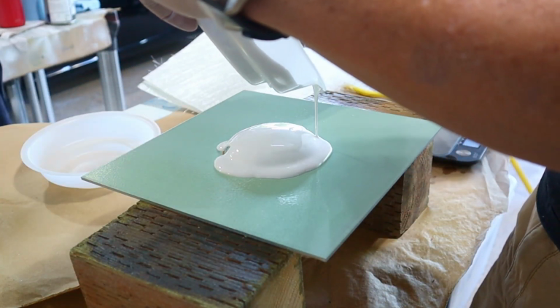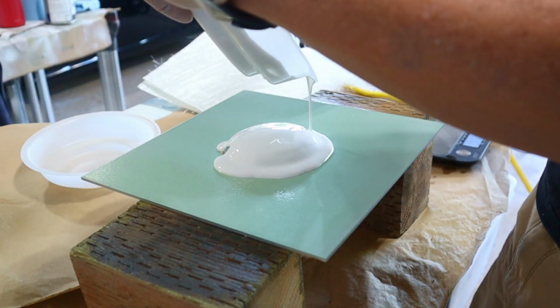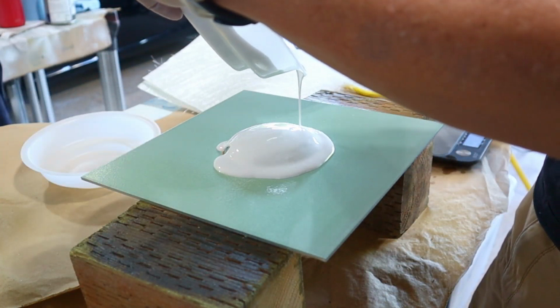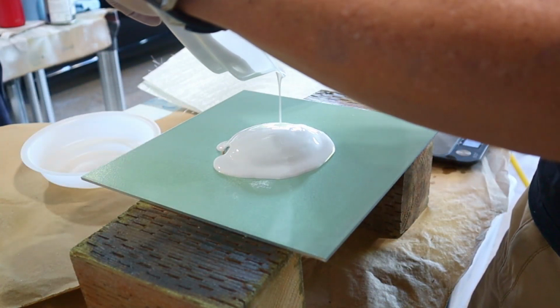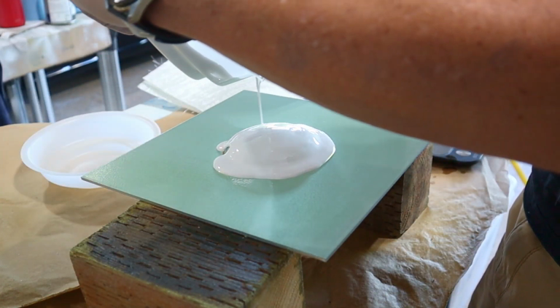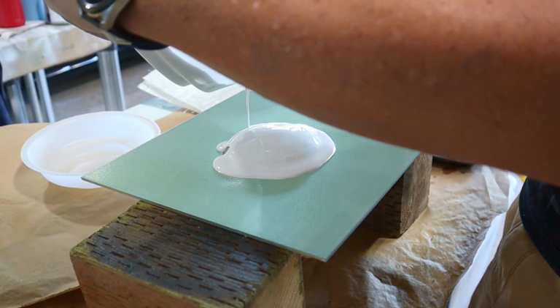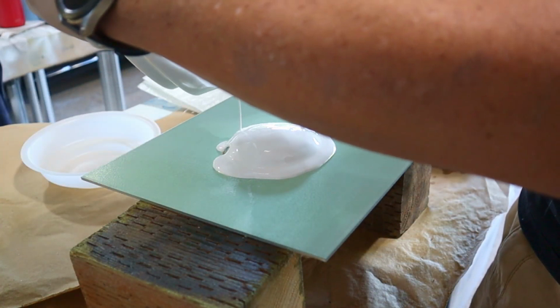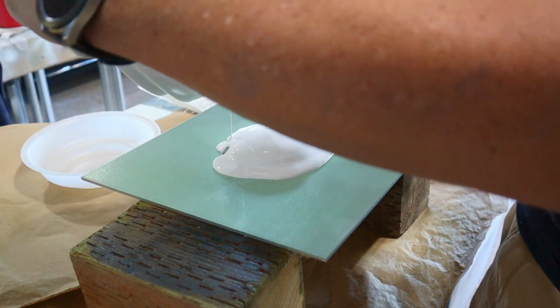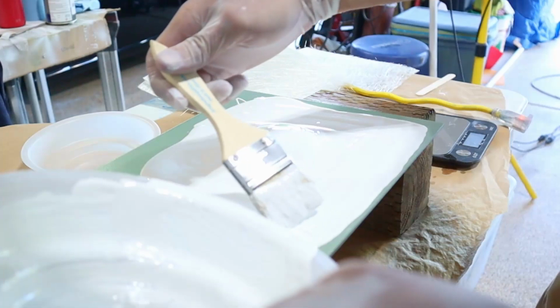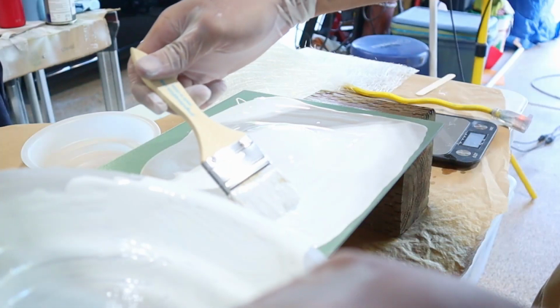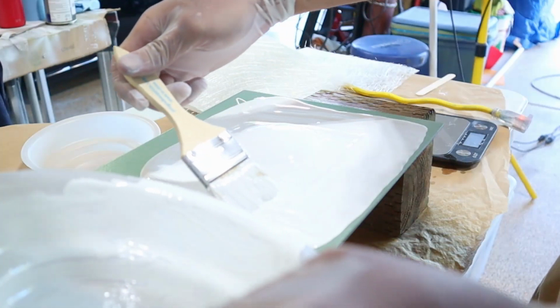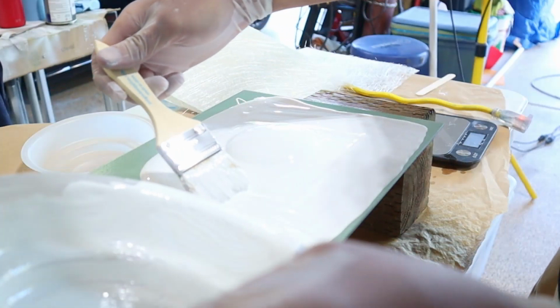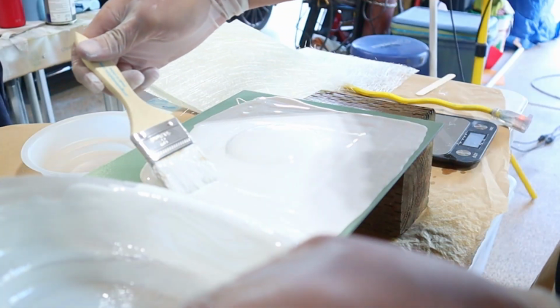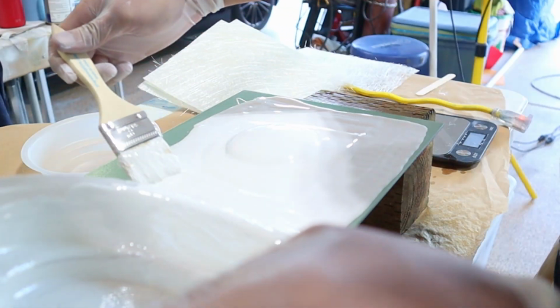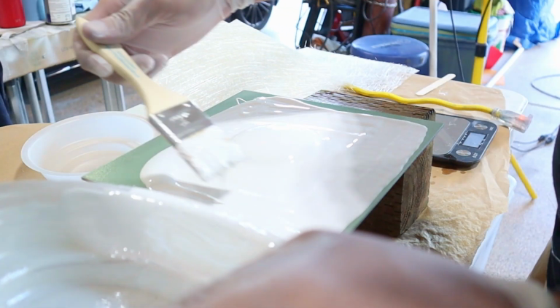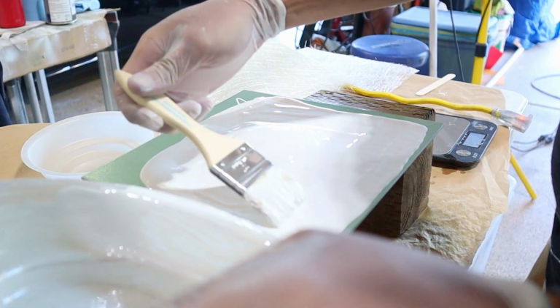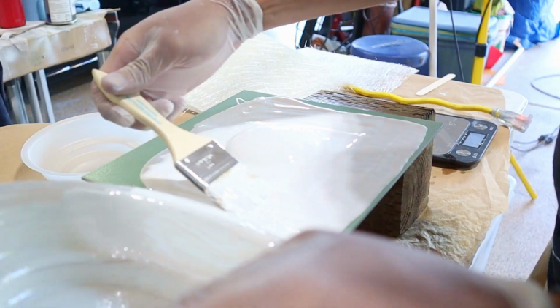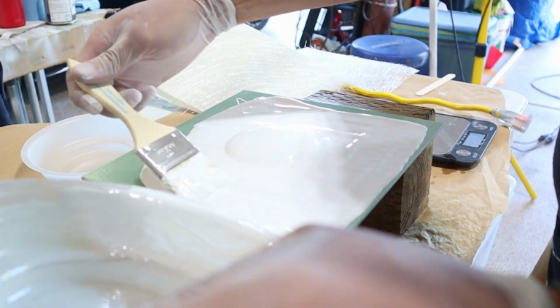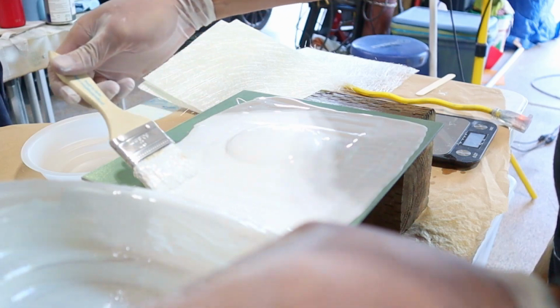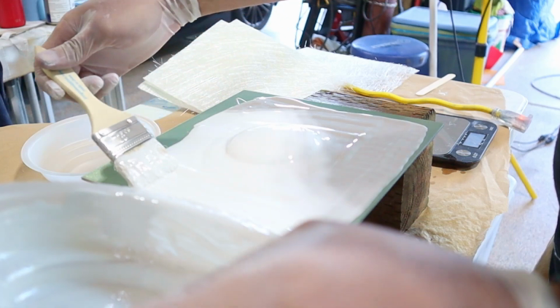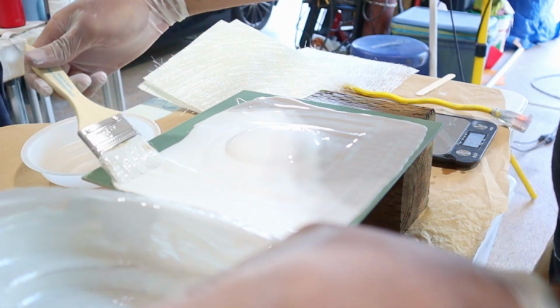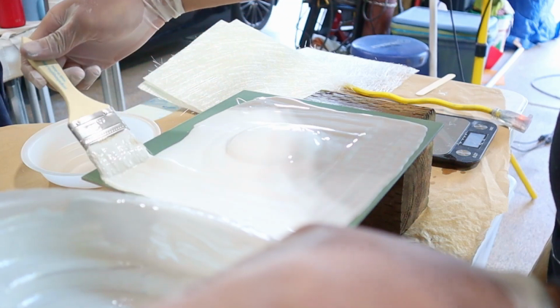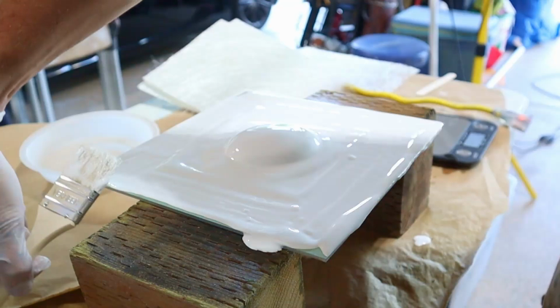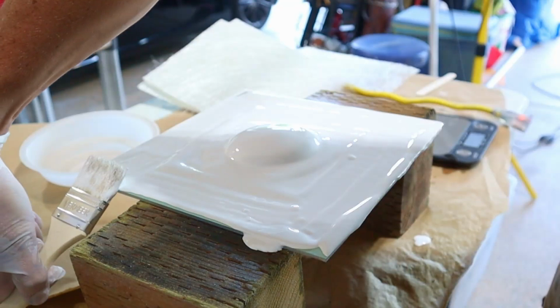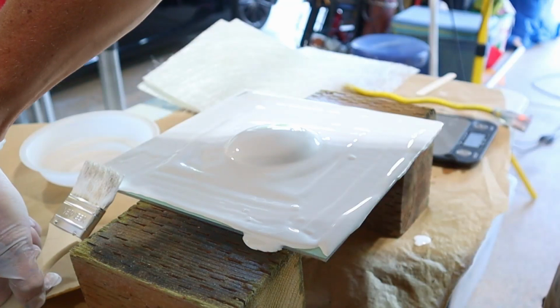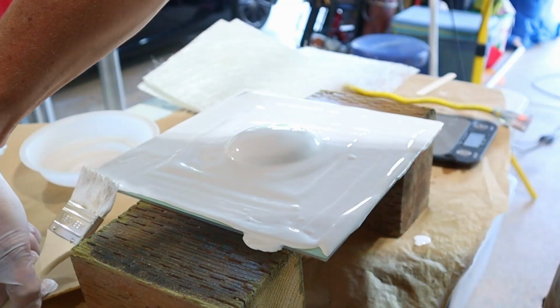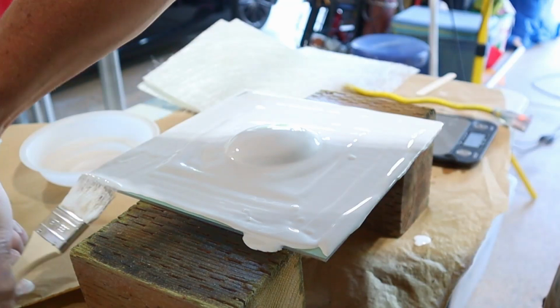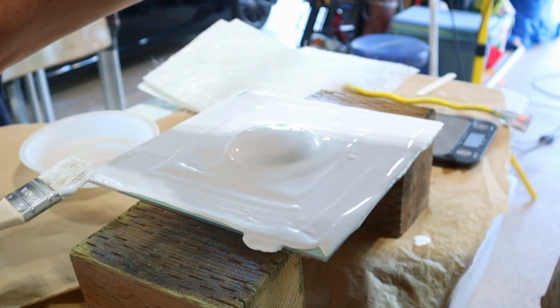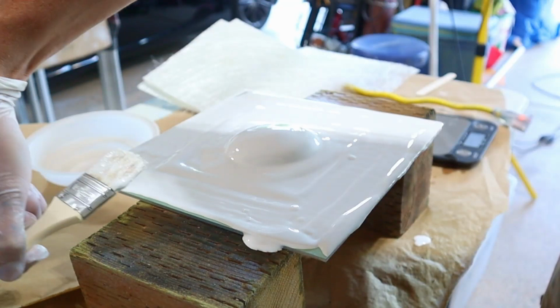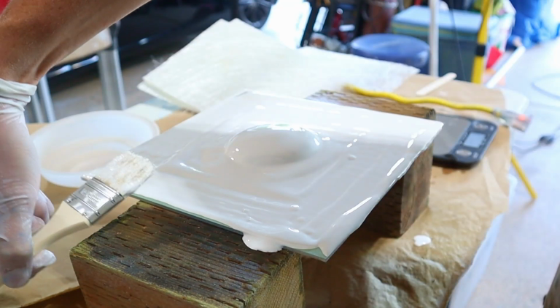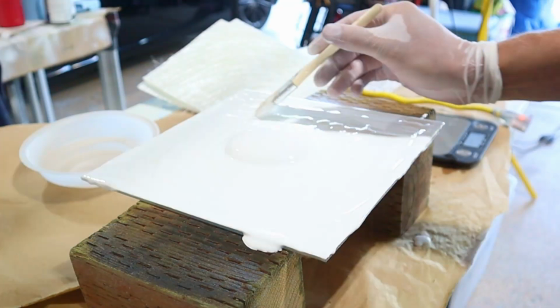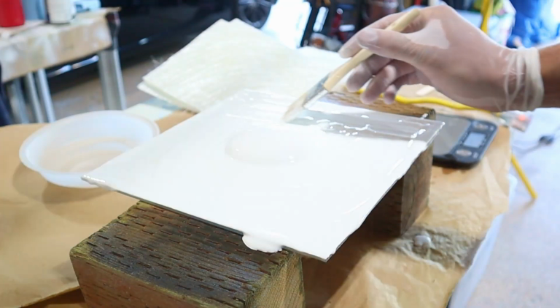It just dawned on me that I should get some sprayable gel coat now that I've got some spray equipment.